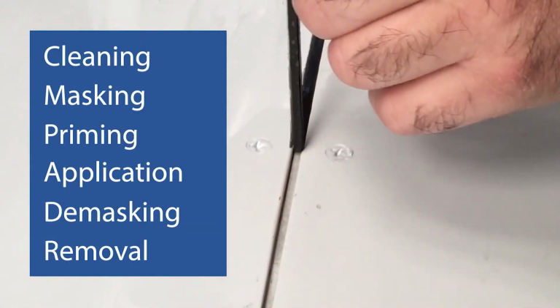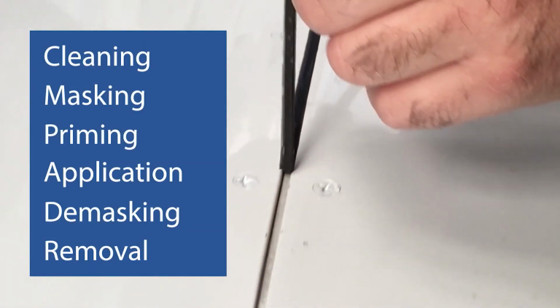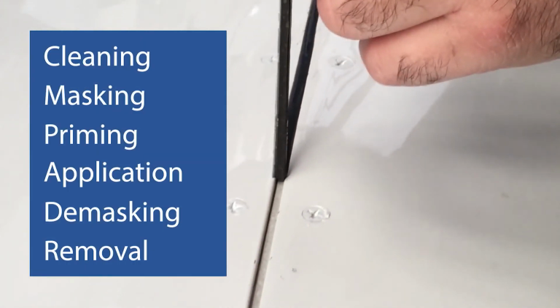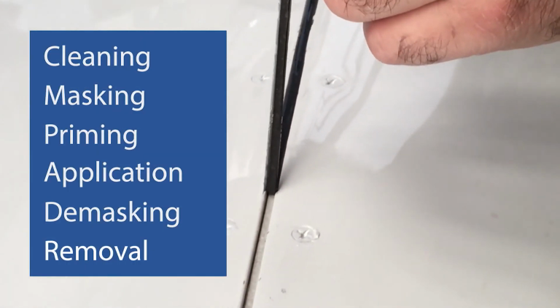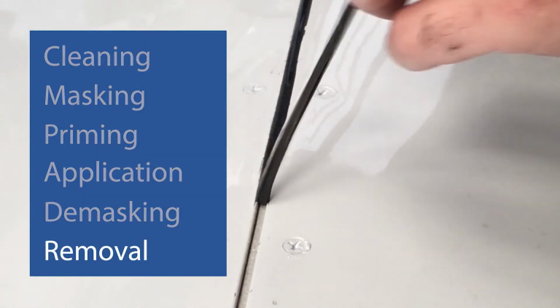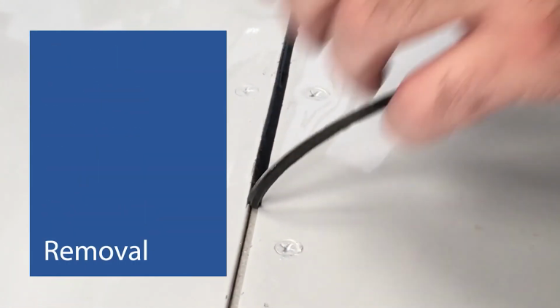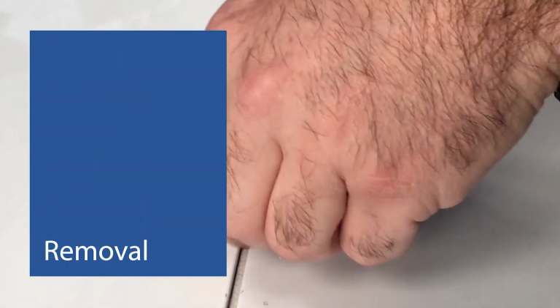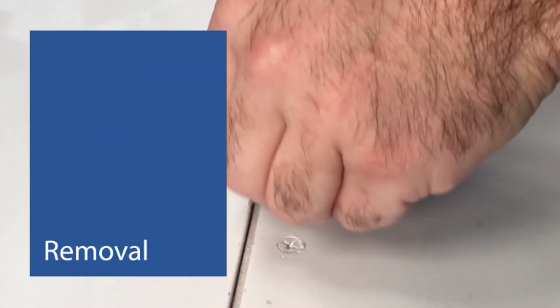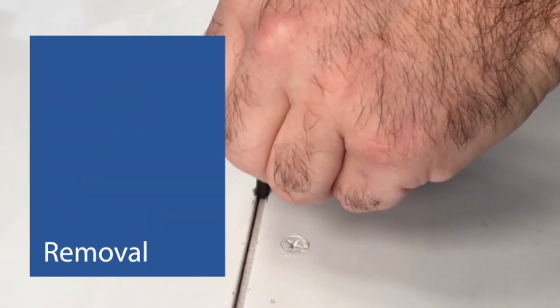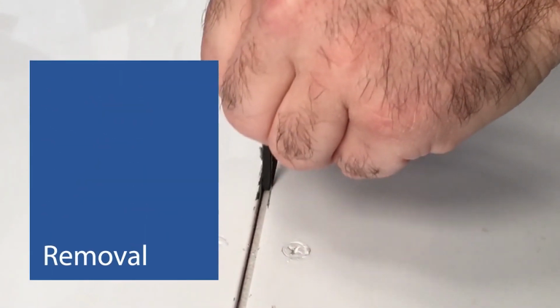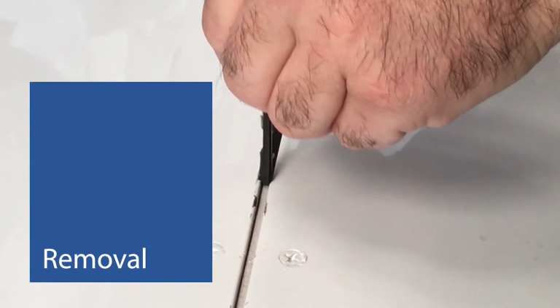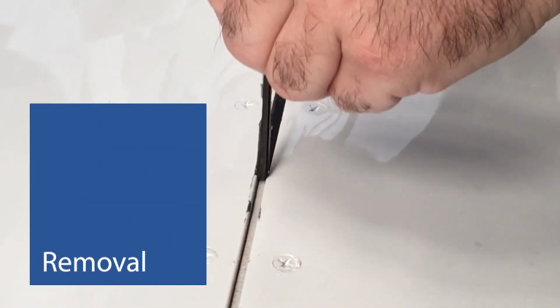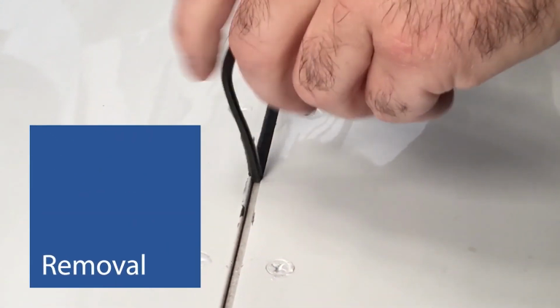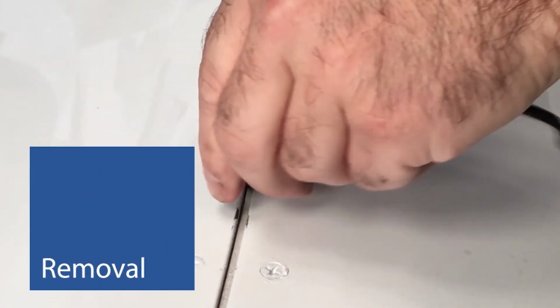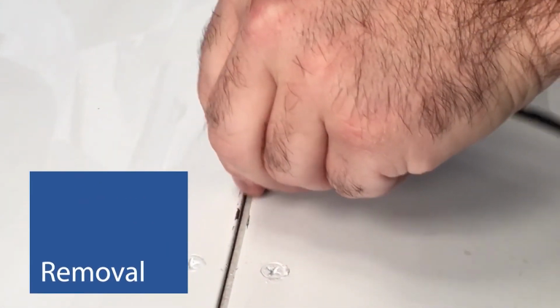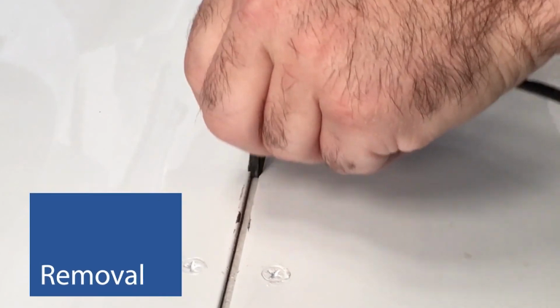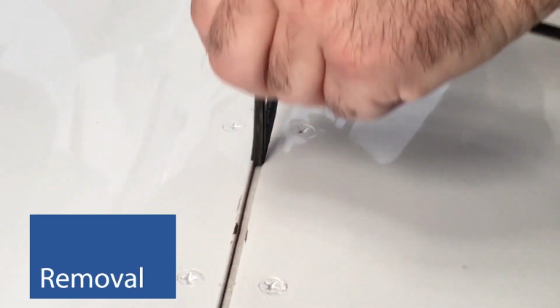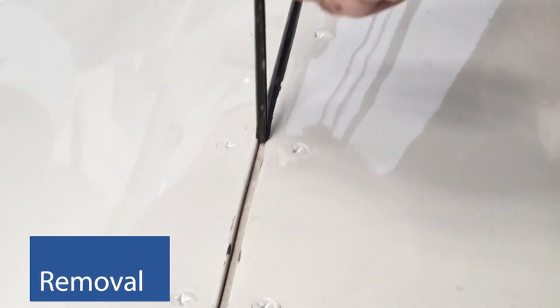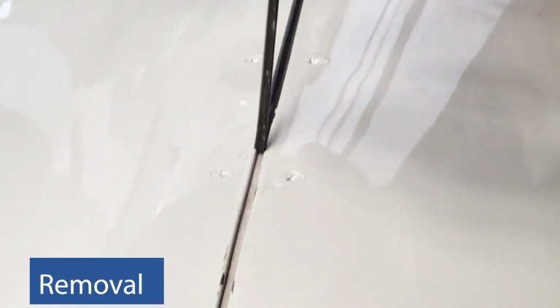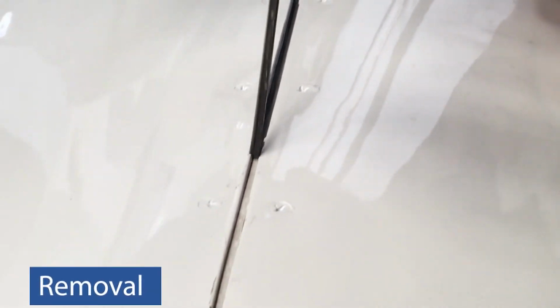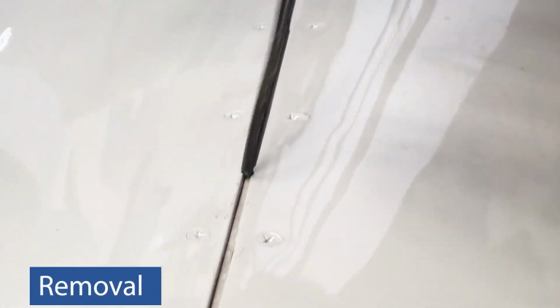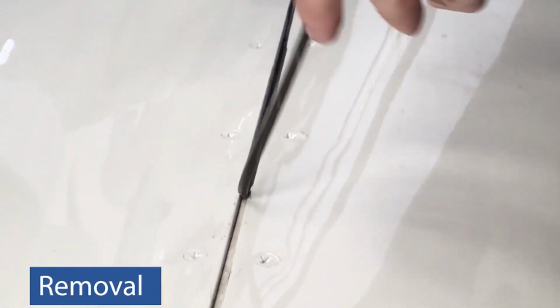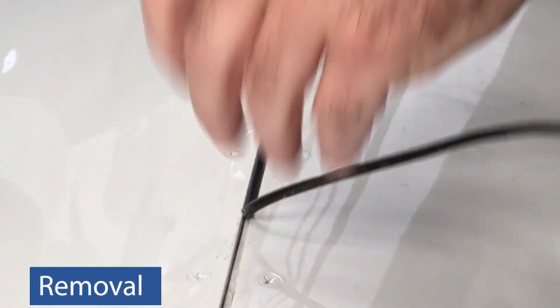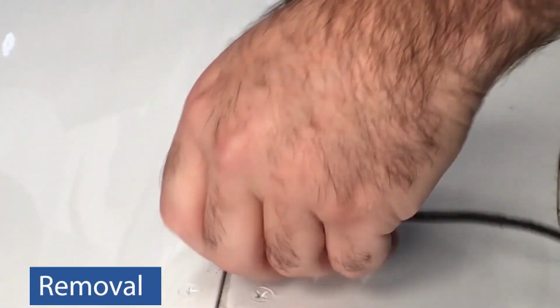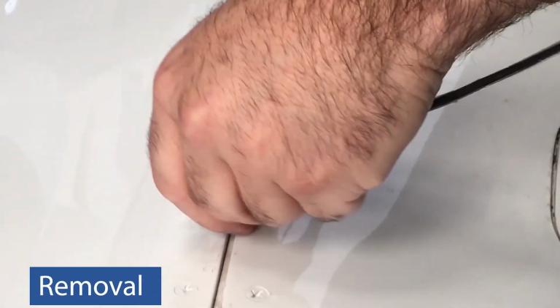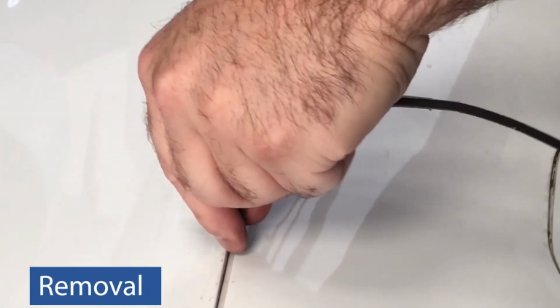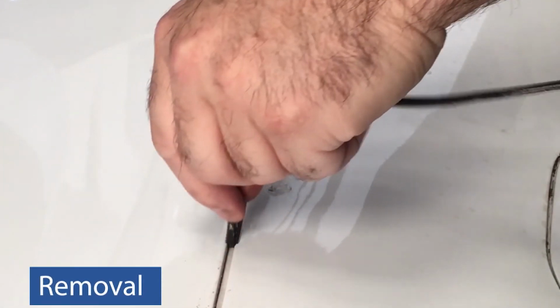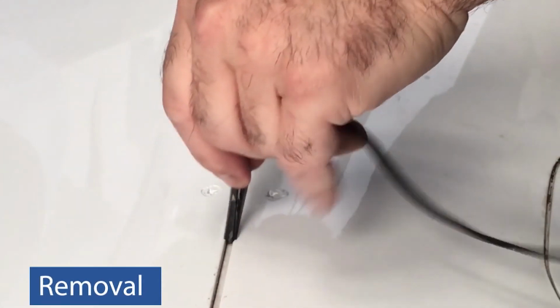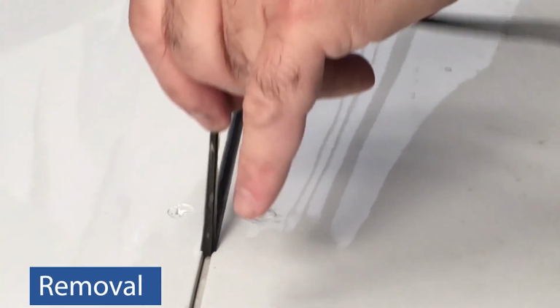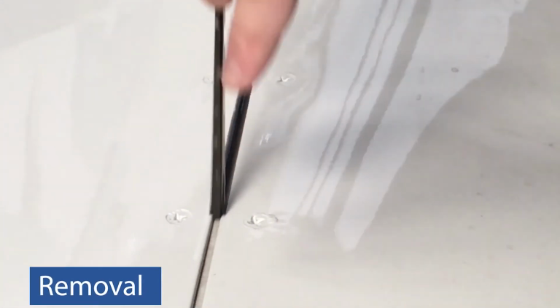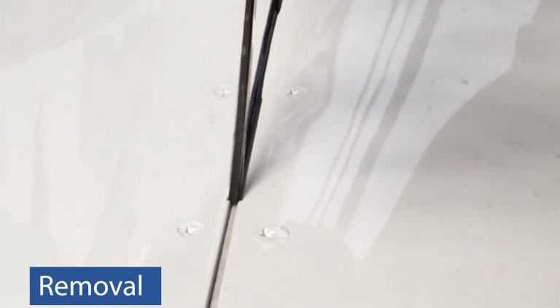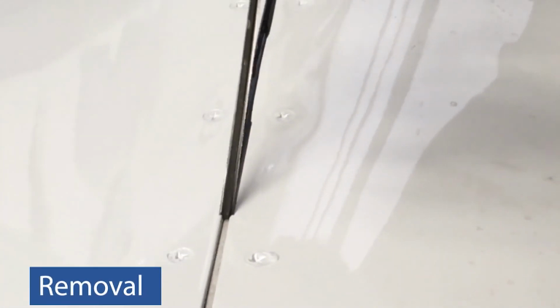To remove cured sealant, use a phenolic or plastic scraper to pry up the sealant bead, and then using even pressure, pull sealant from fuselage.